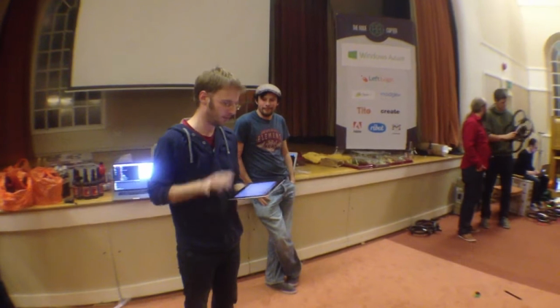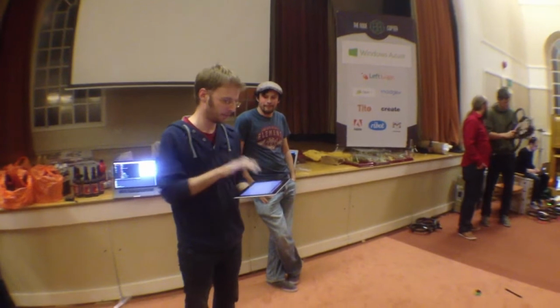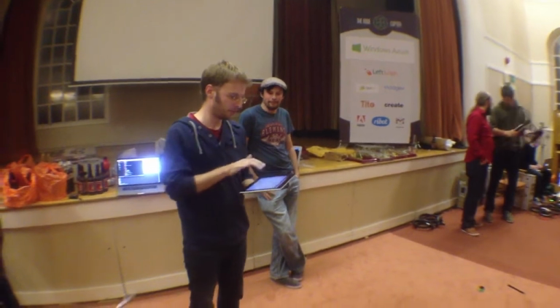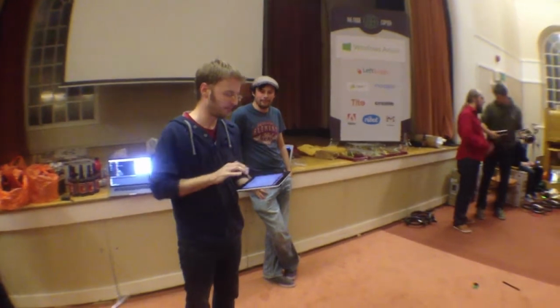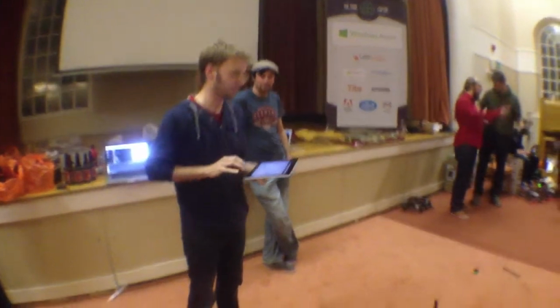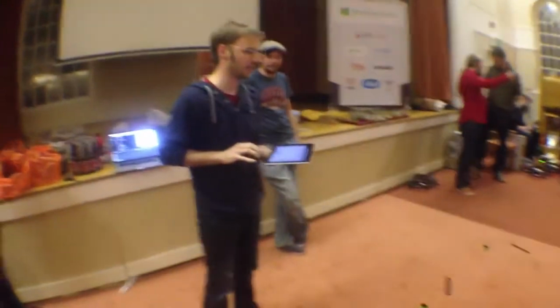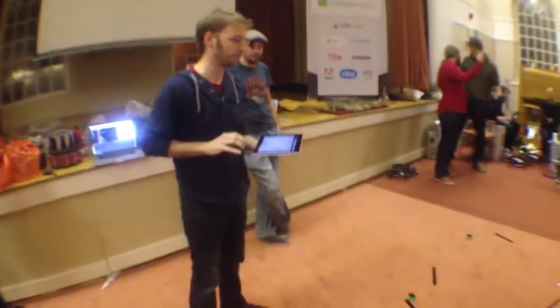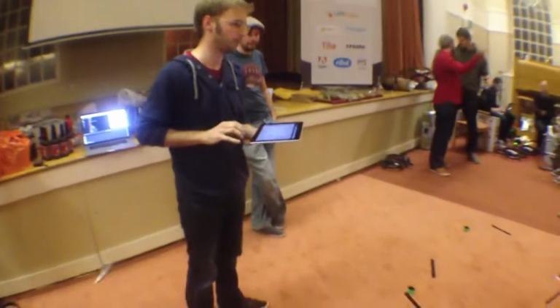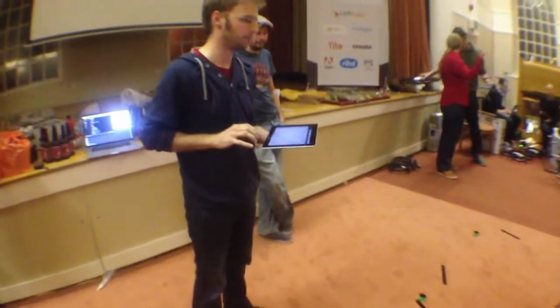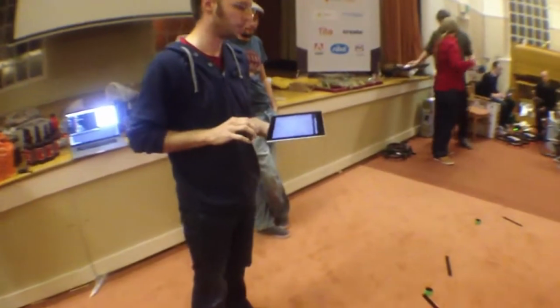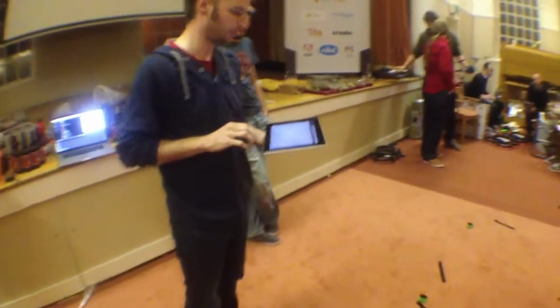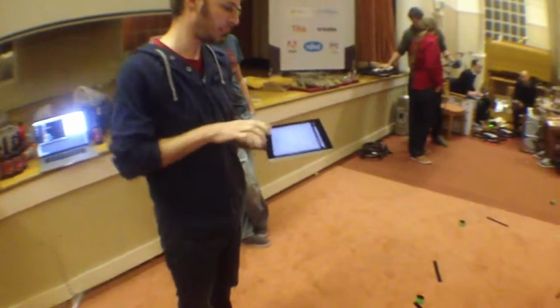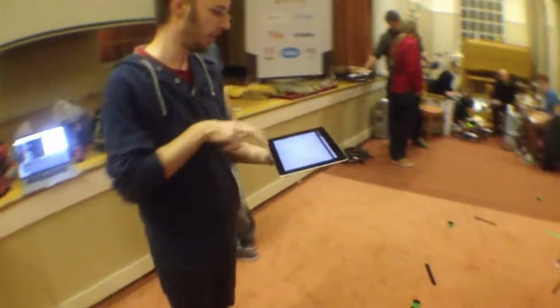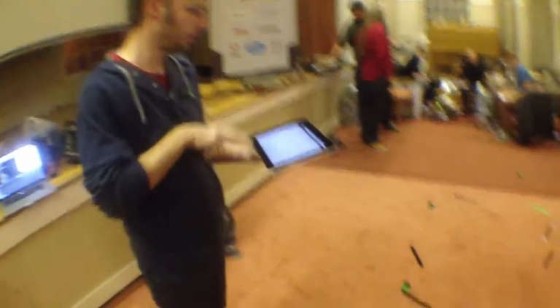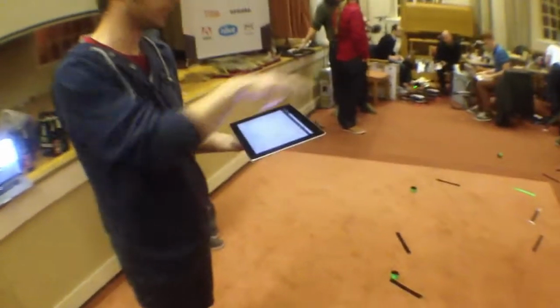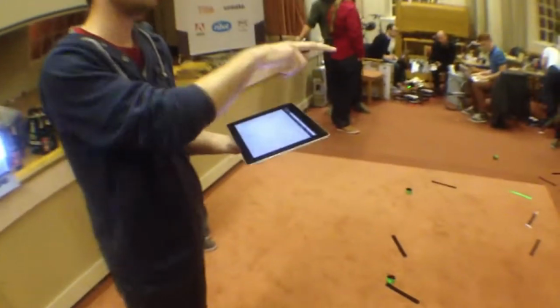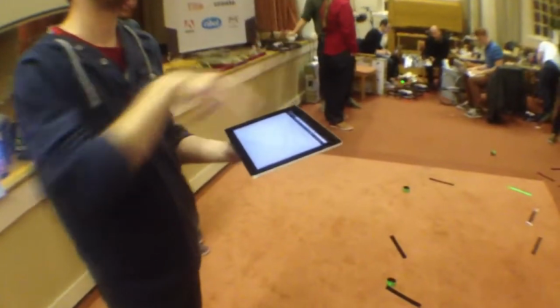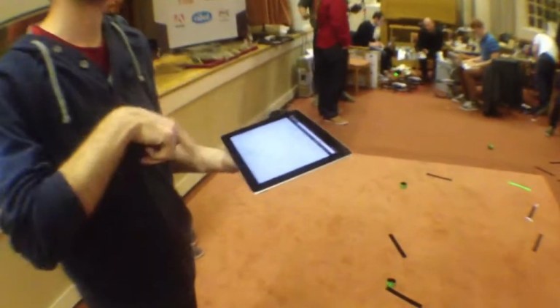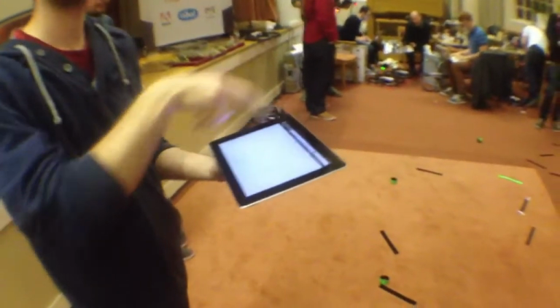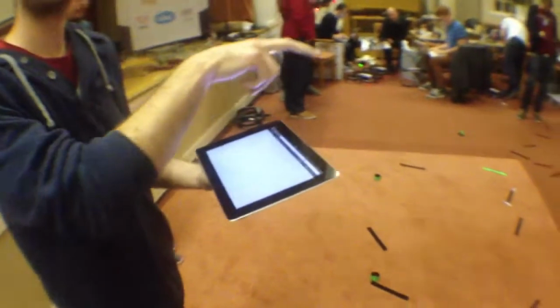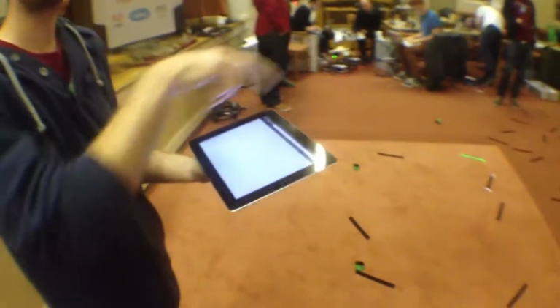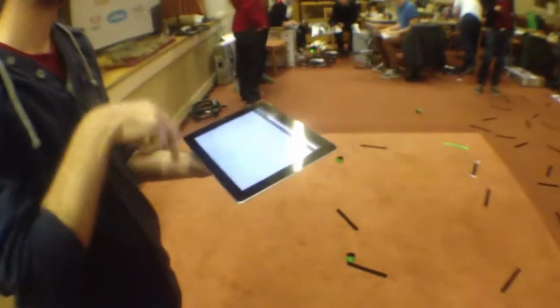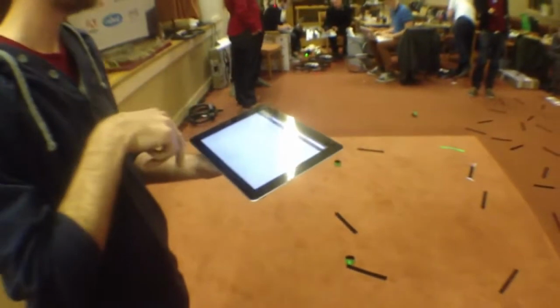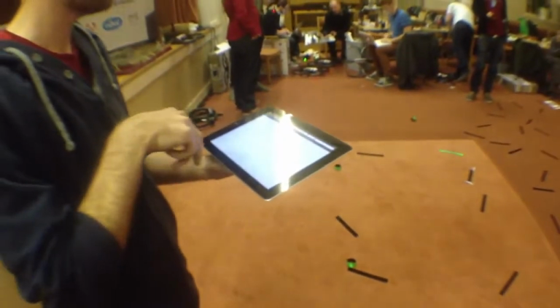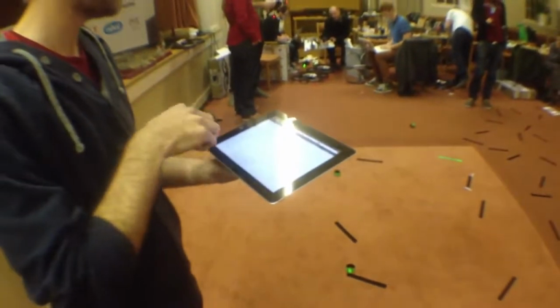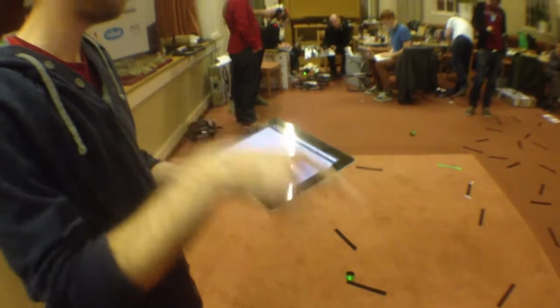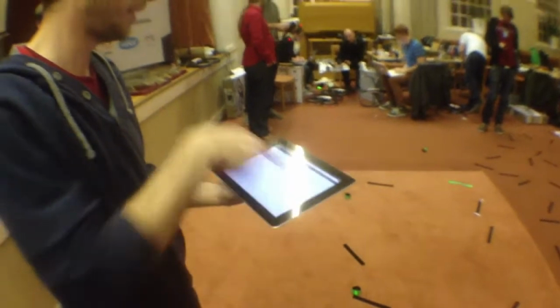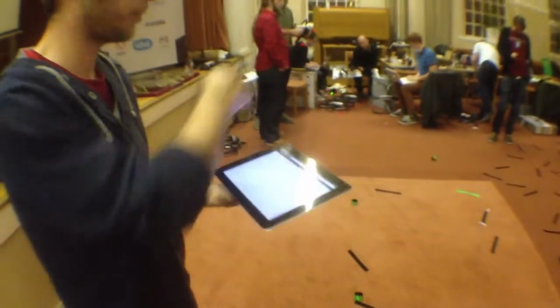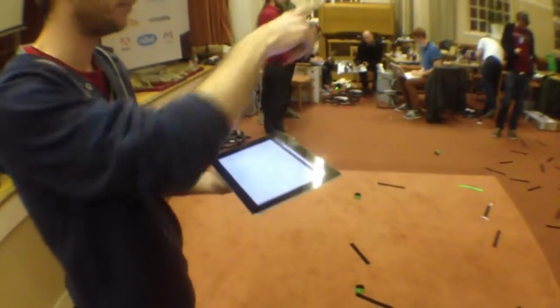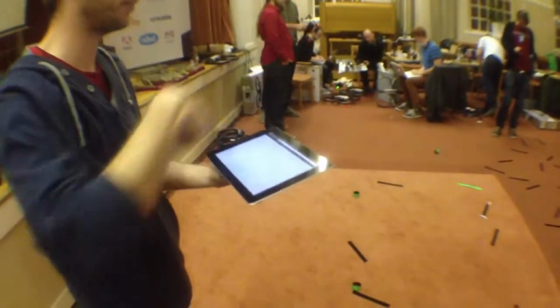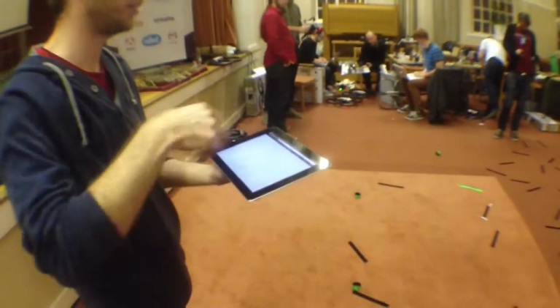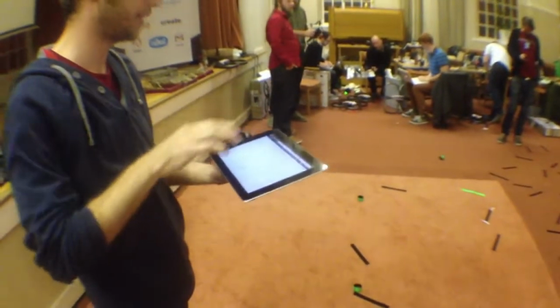We've got a three-finger tap for launch, two-finger scrolling for up and down, and then swipes for direction.